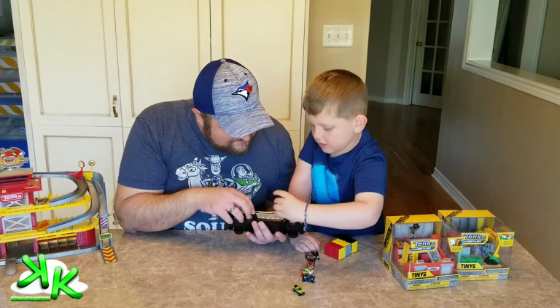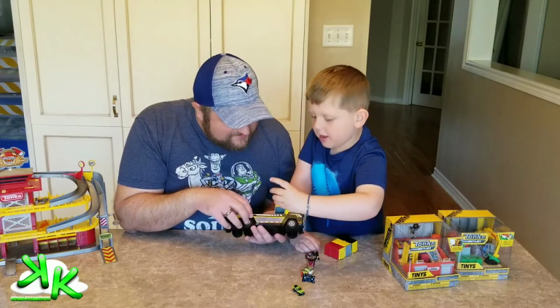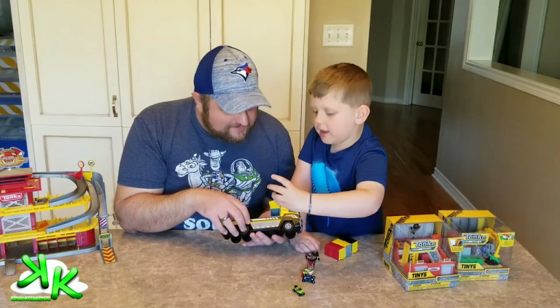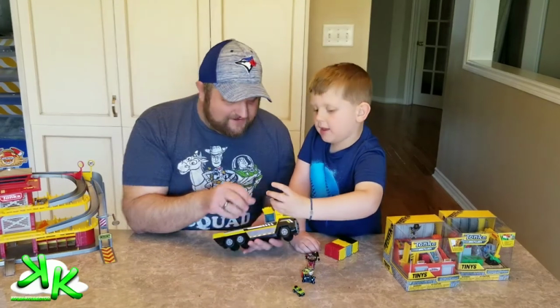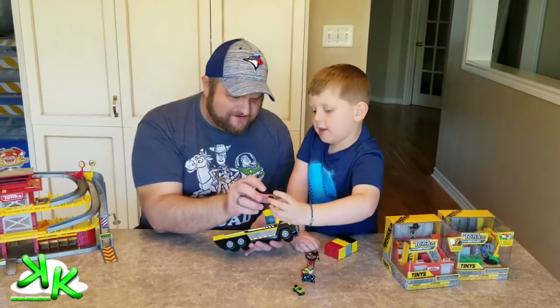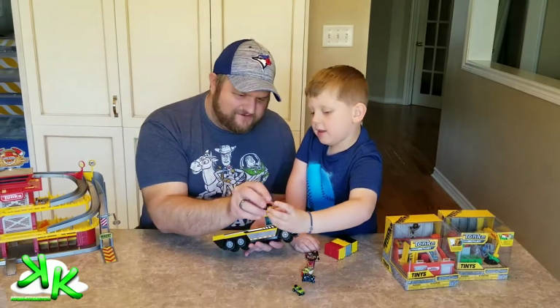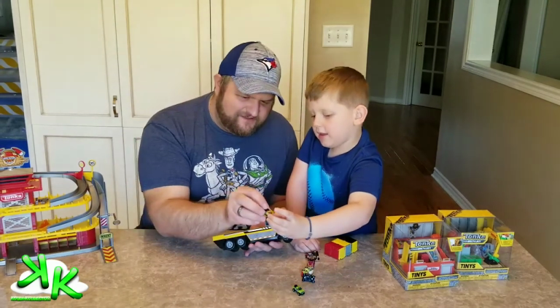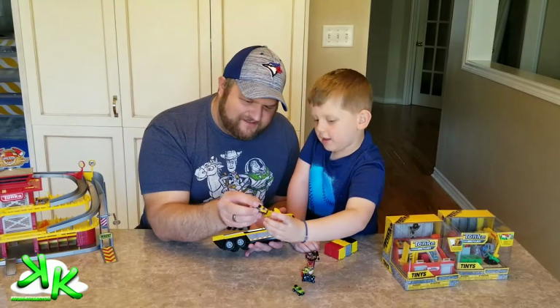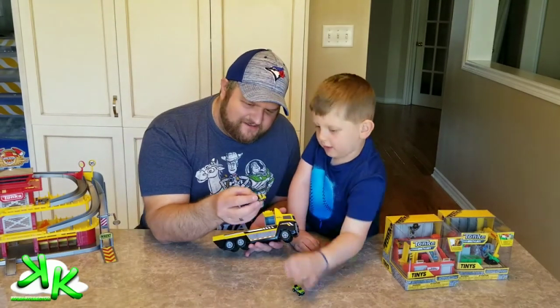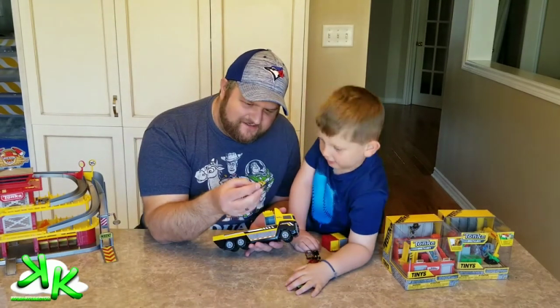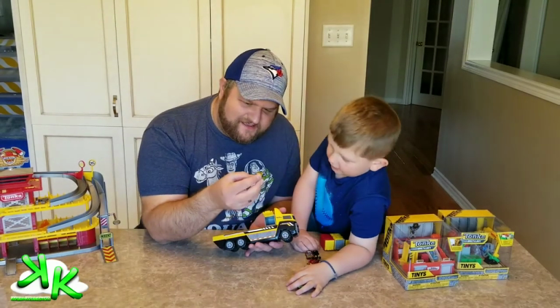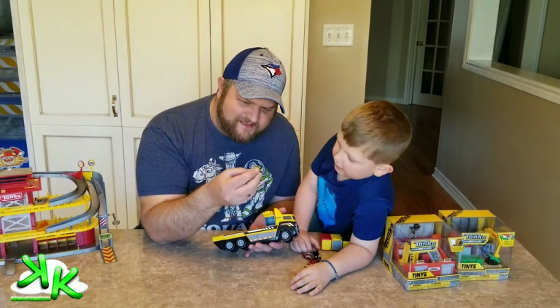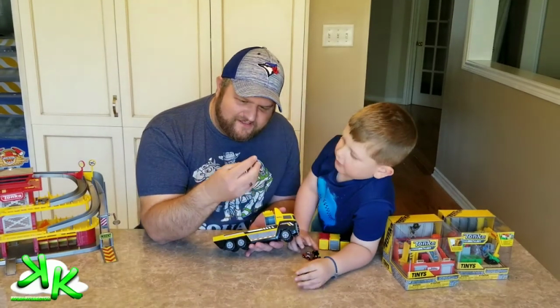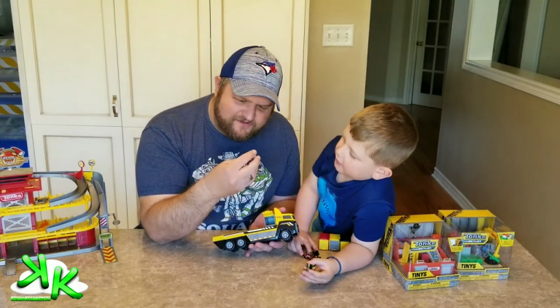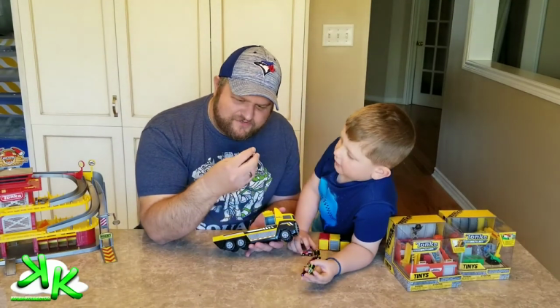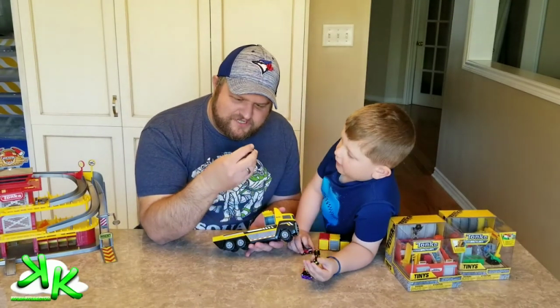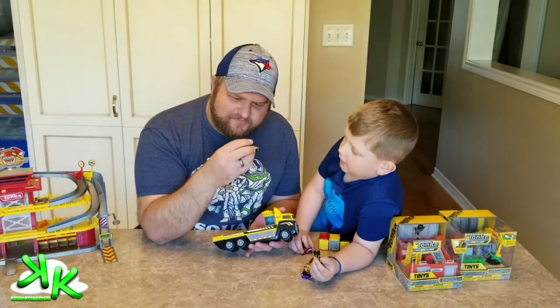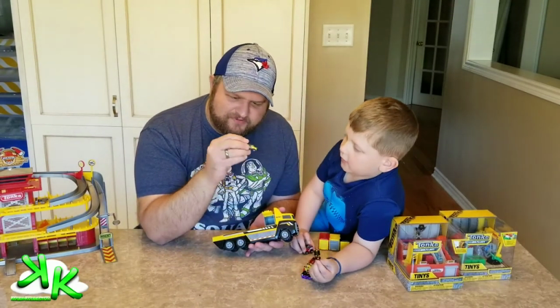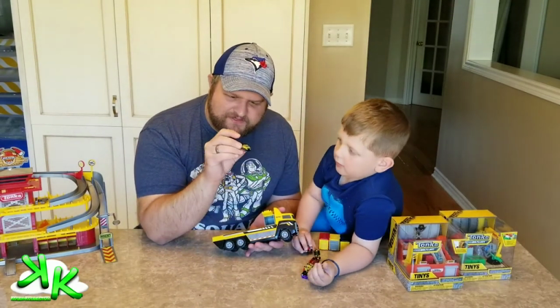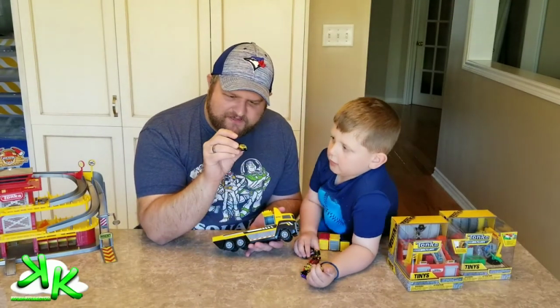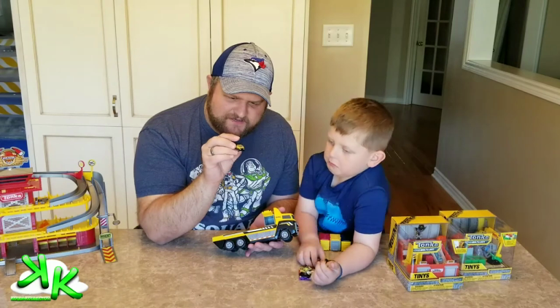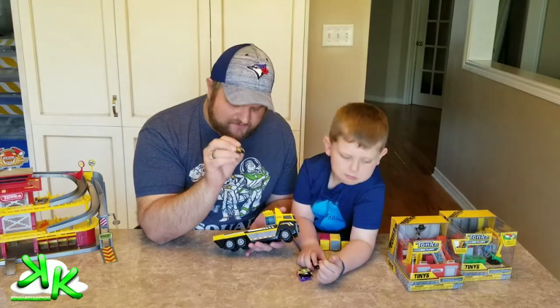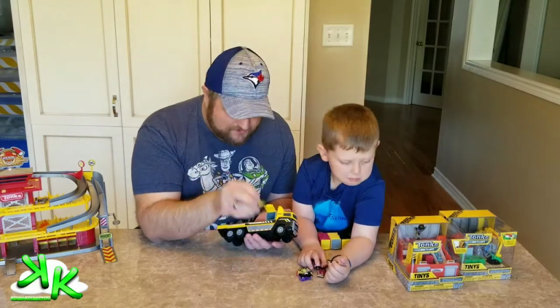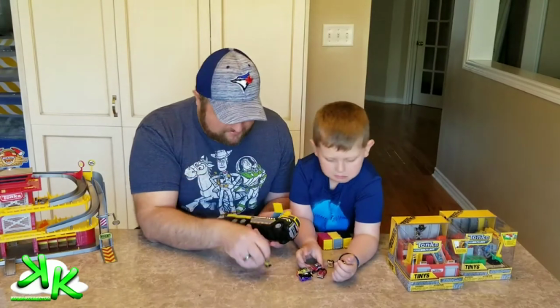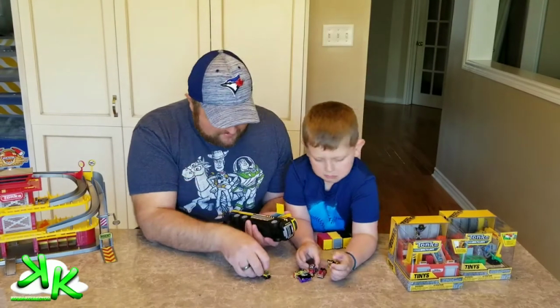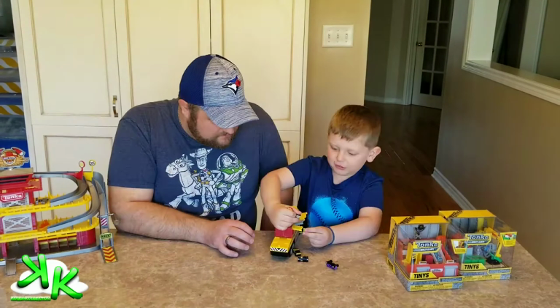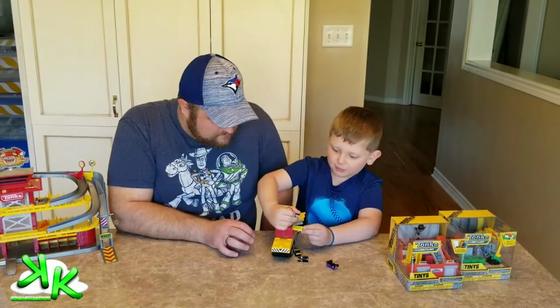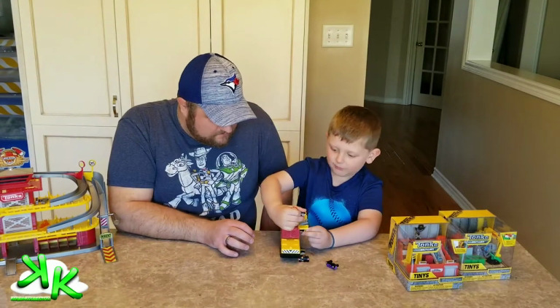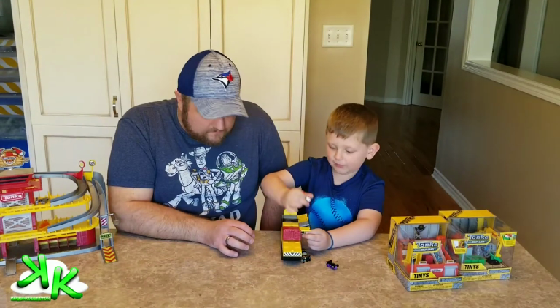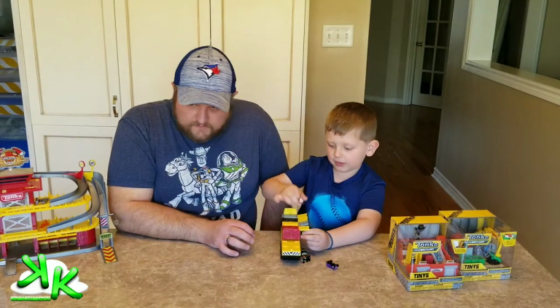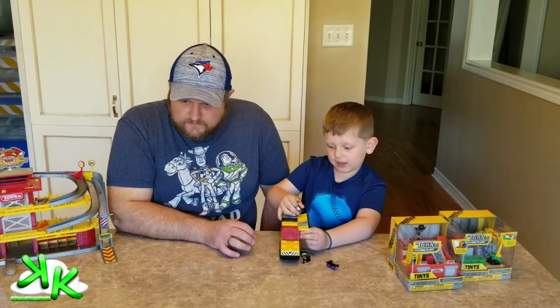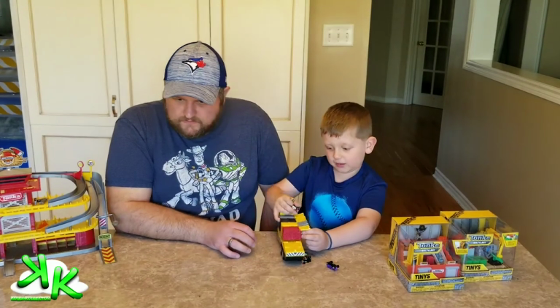Yay! A little yellow Jeep — looks like a yellow Jeep. It's my favorite color!